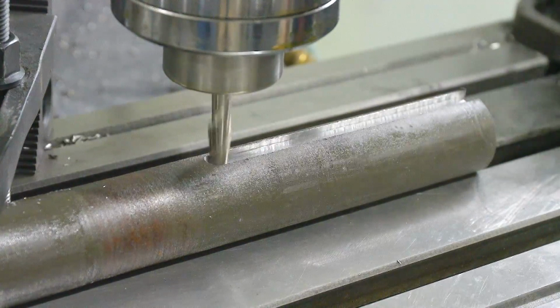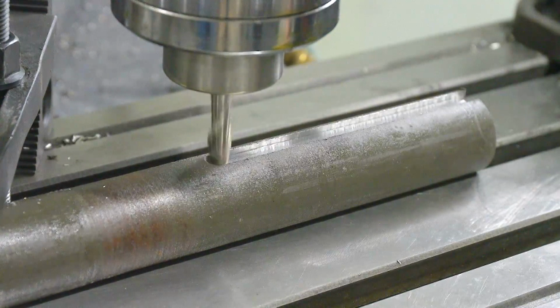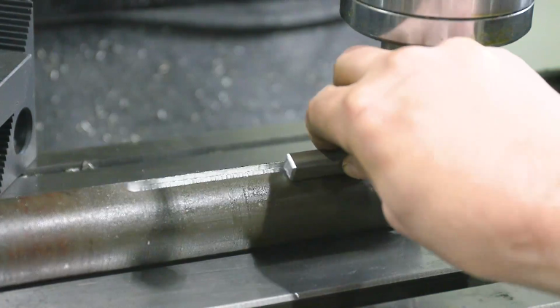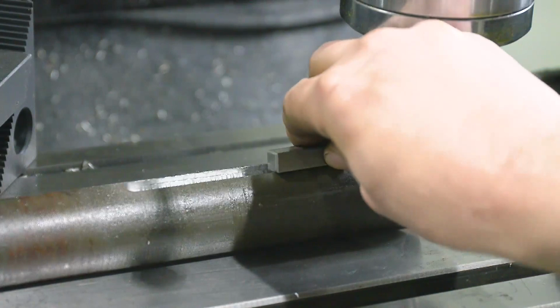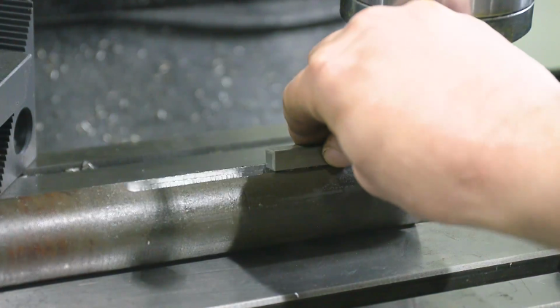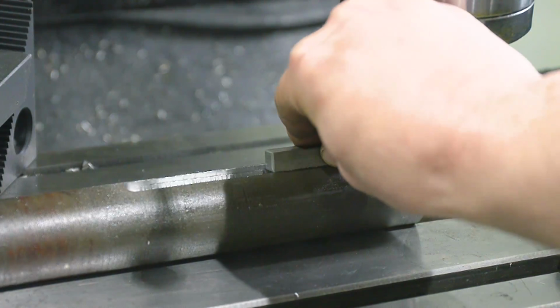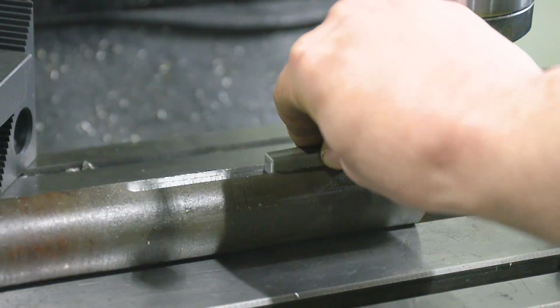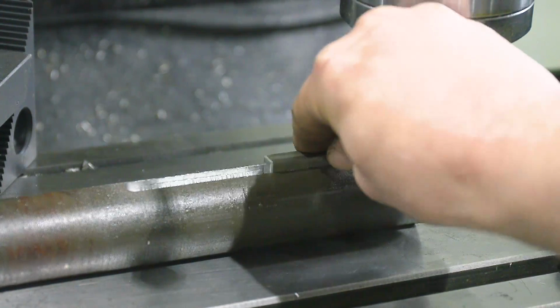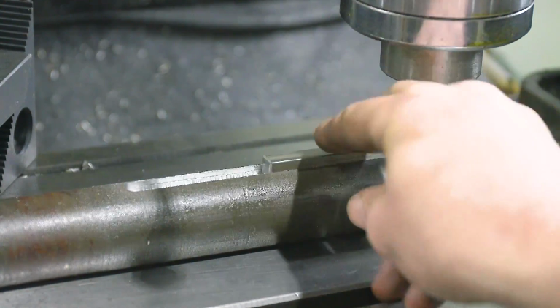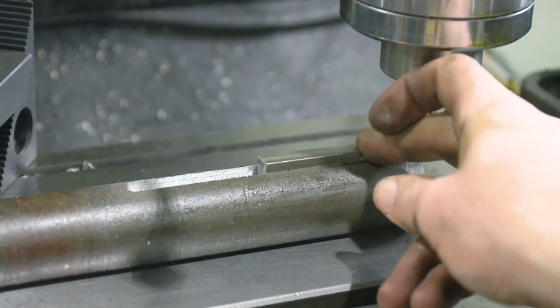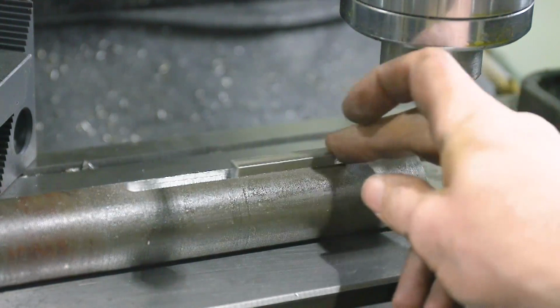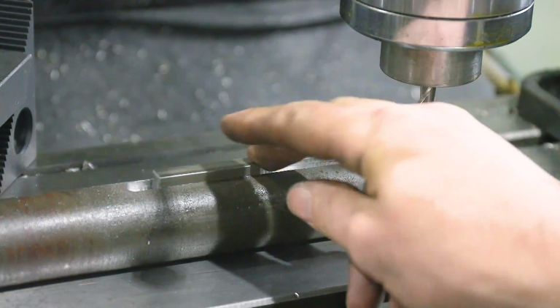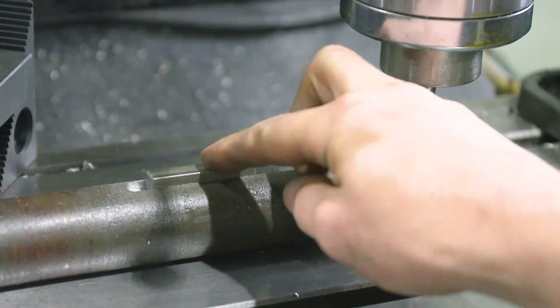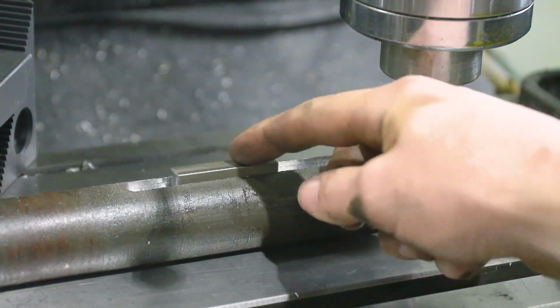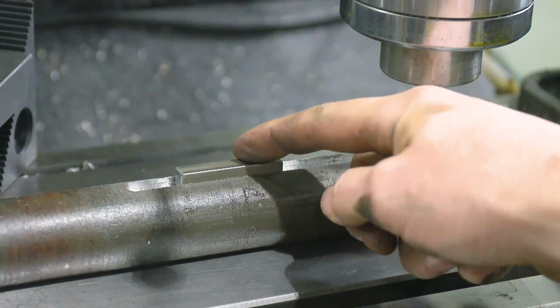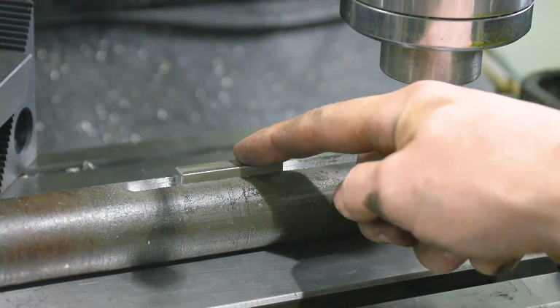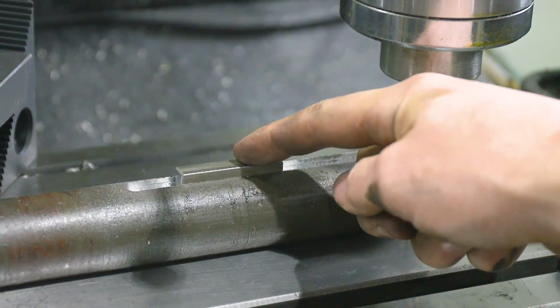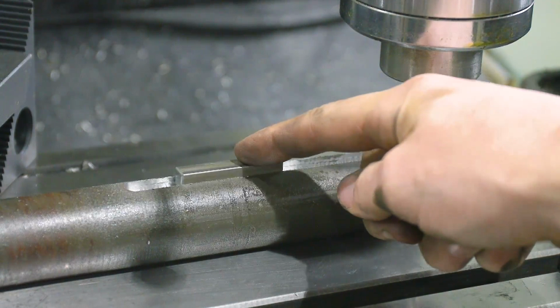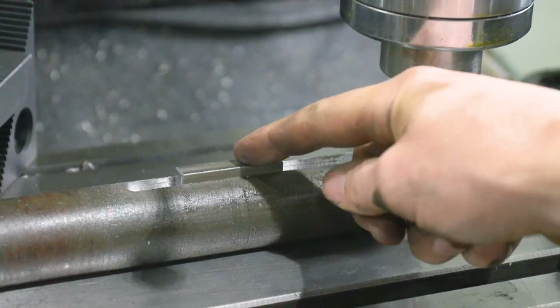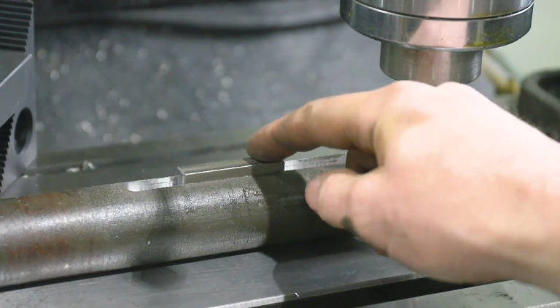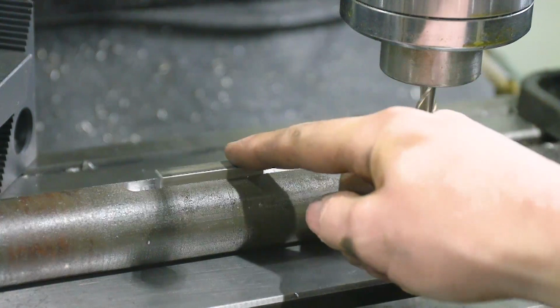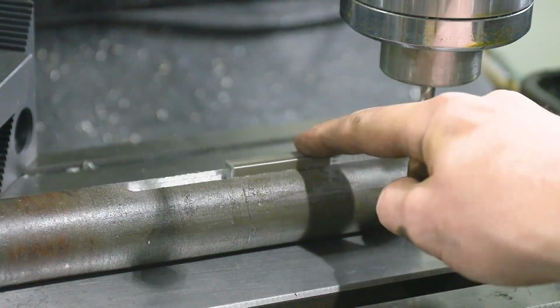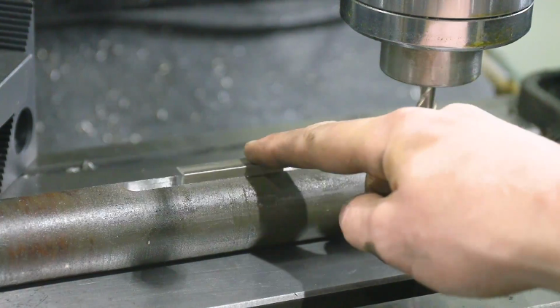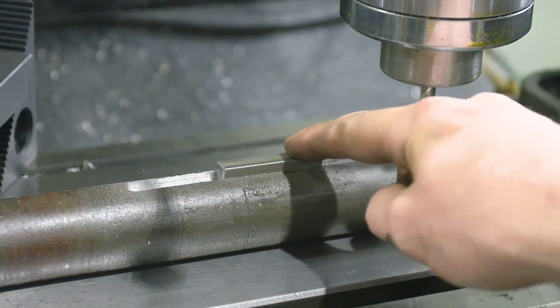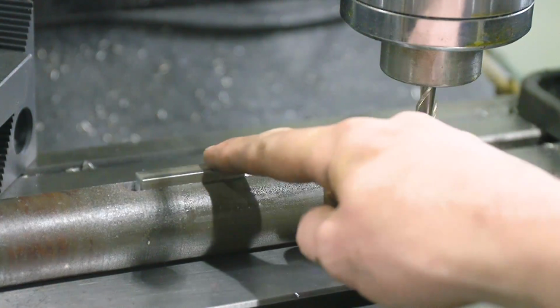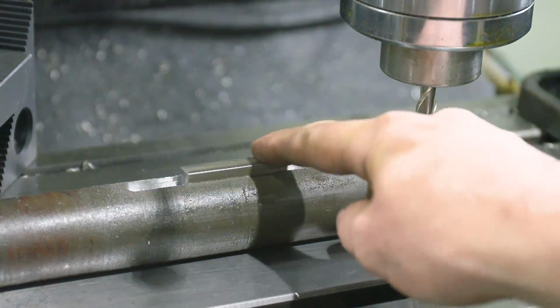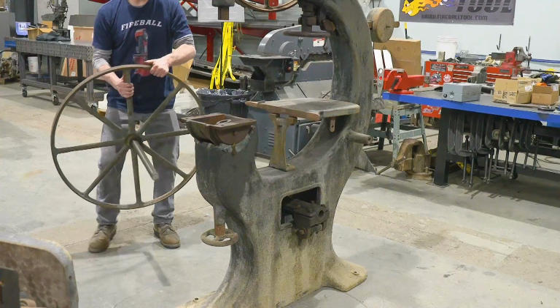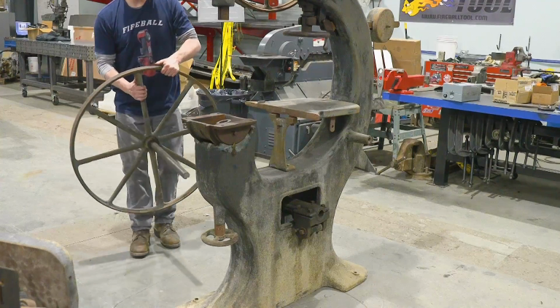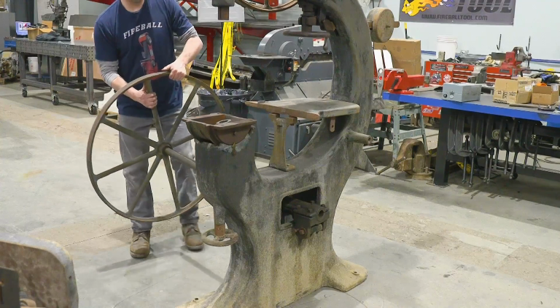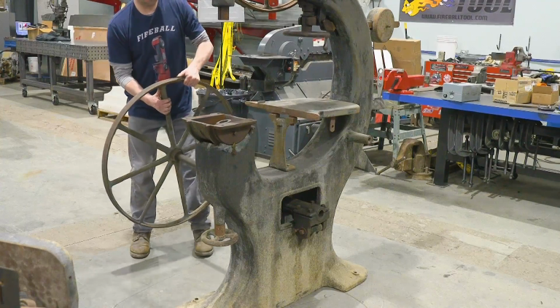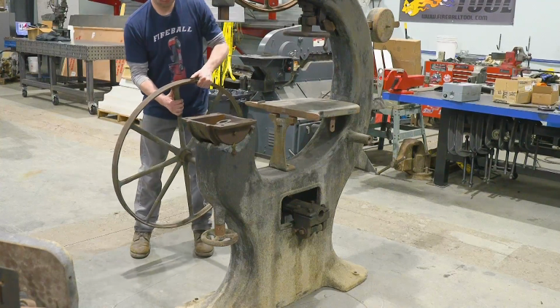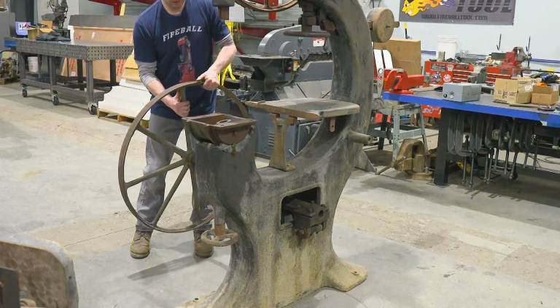I'm going to be milling a standard keyway at 3/8-inch wide, around 220 thousandths deep. If you don't have a milling machine but need a keyway in a shaft, you can purchase the shaft already with a keyway machined in it anywhere online.